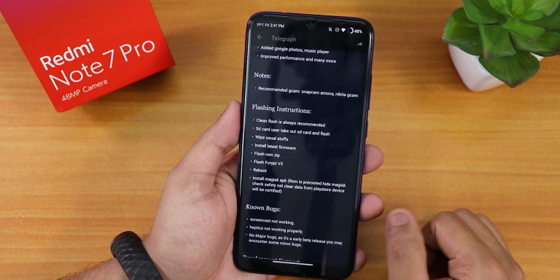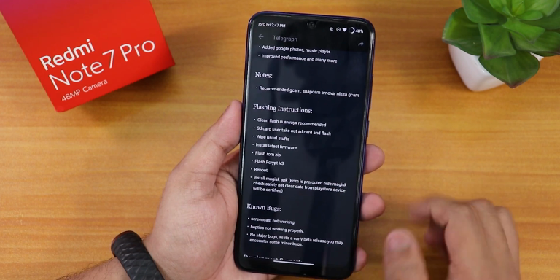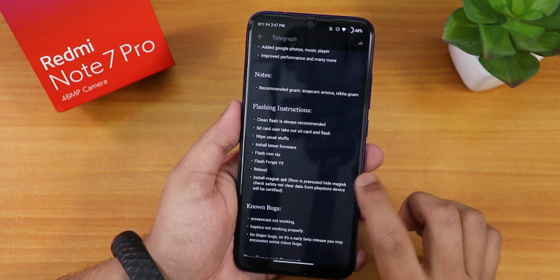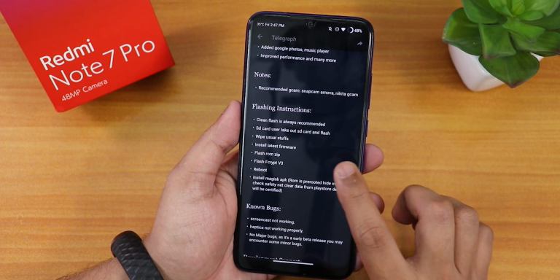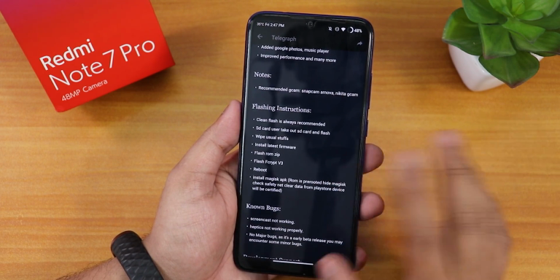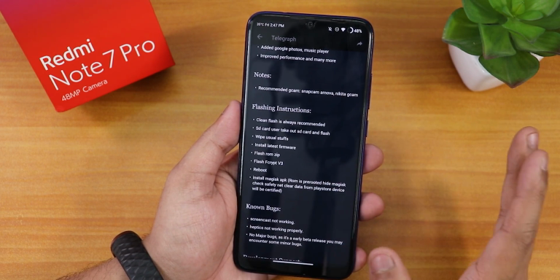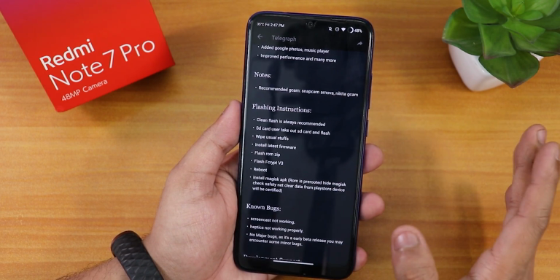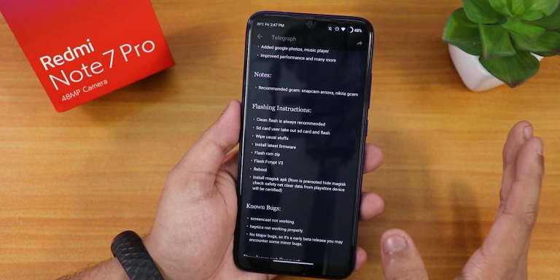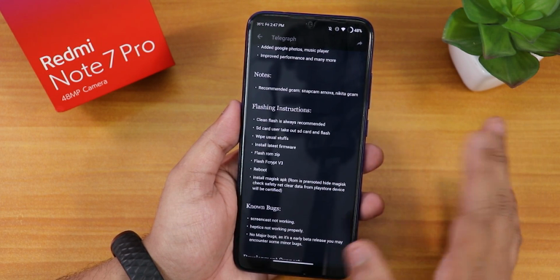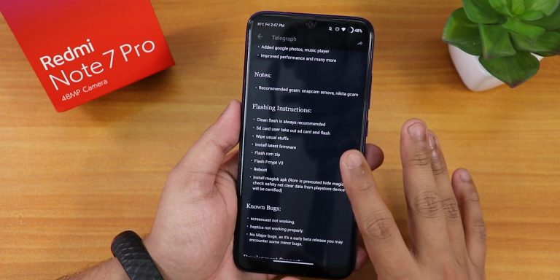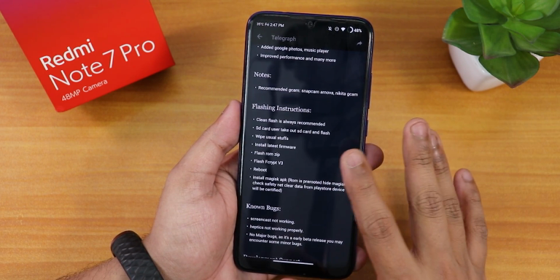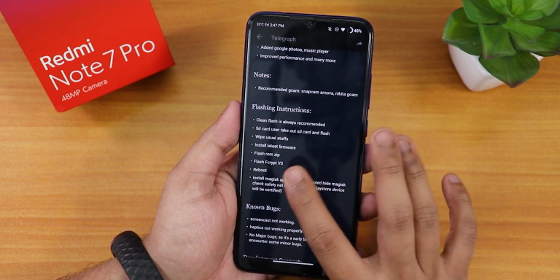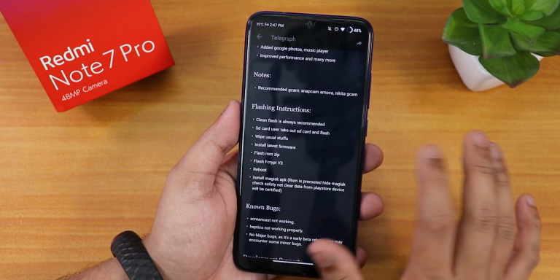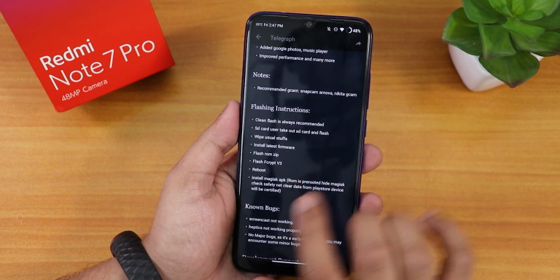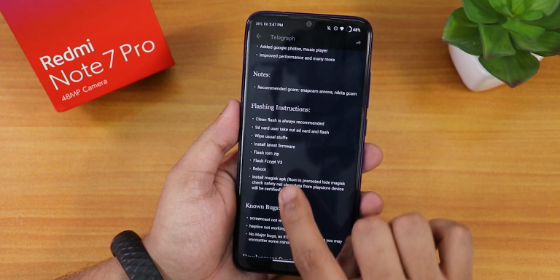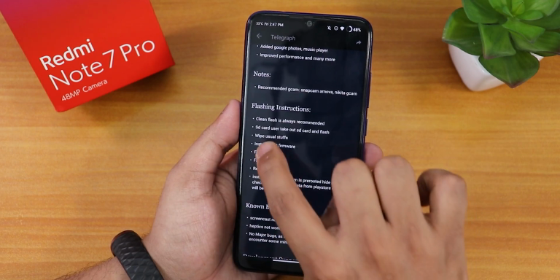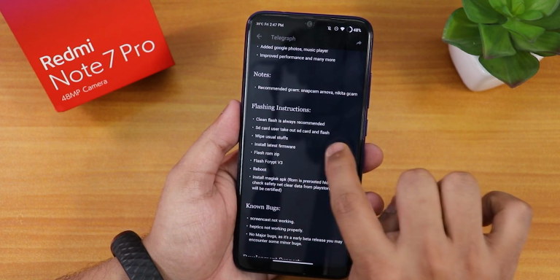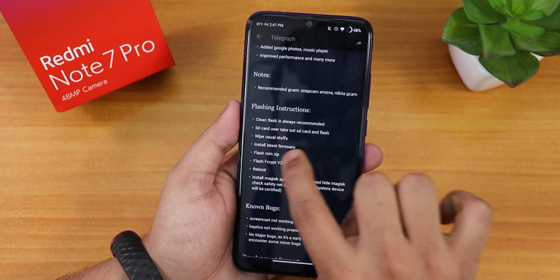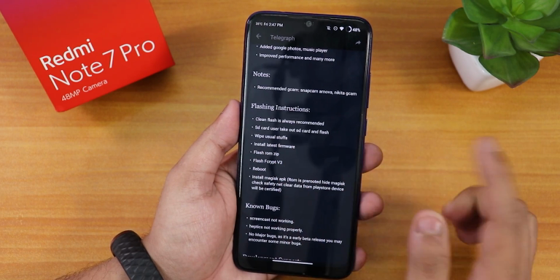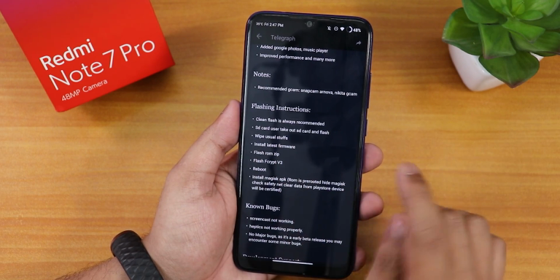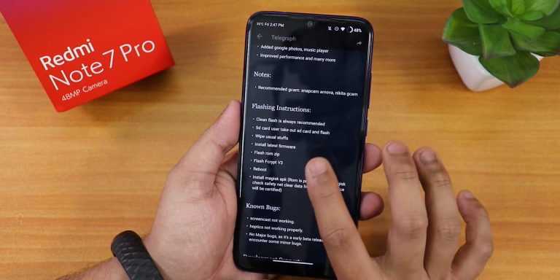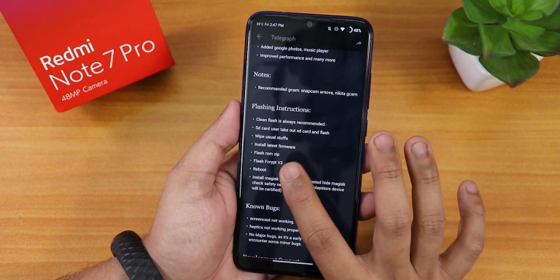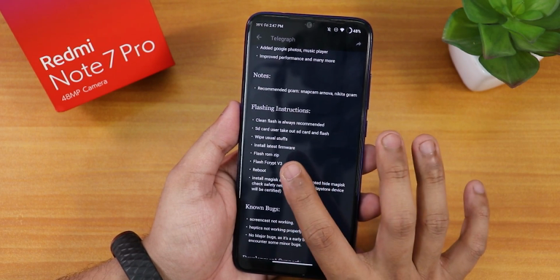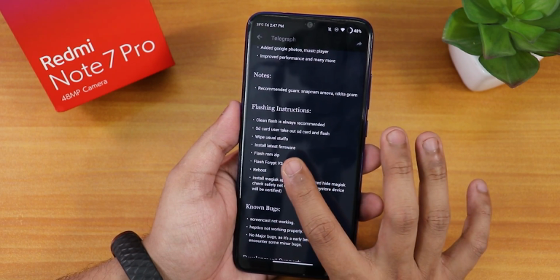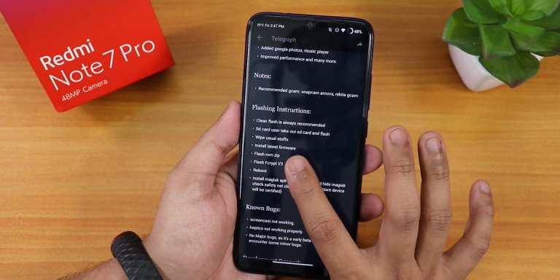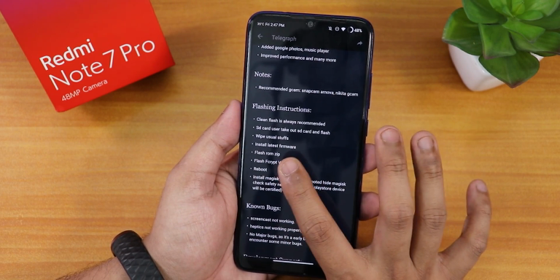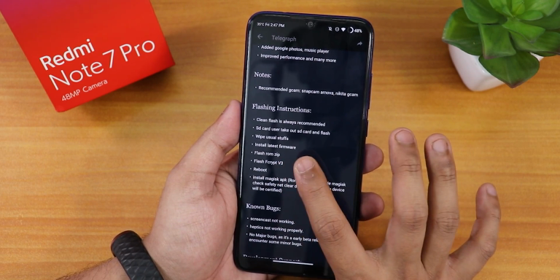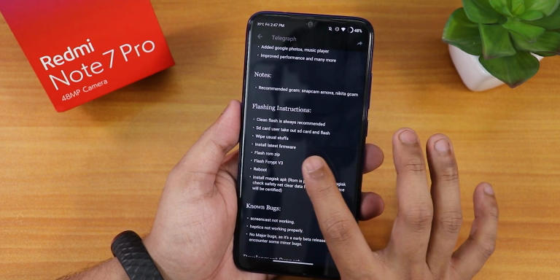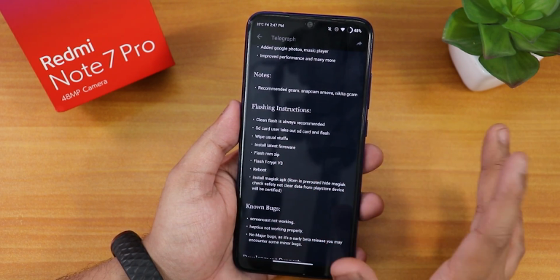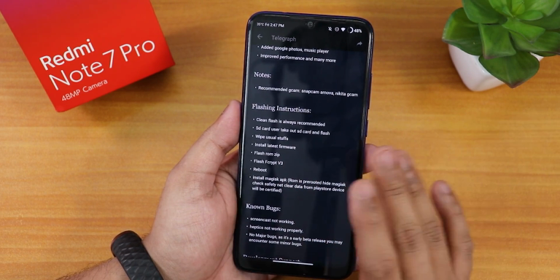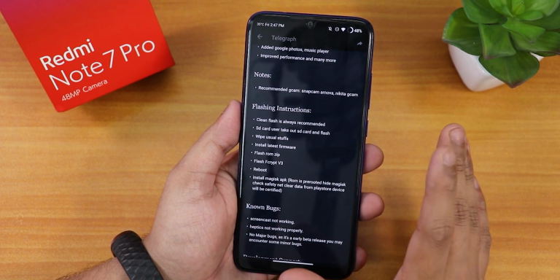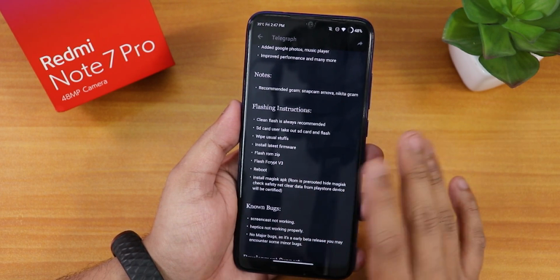Now here we have the flashing instructions and clean flash is always recommended. If you have an SD card, I would say take it out — that's also mentioned here. And we have the usual wipe stuff.